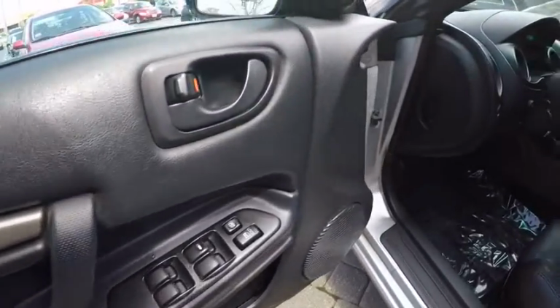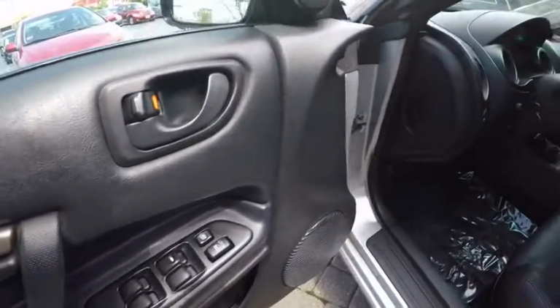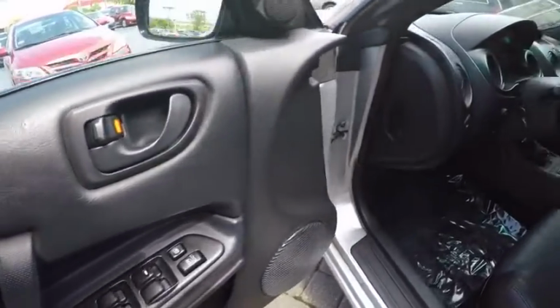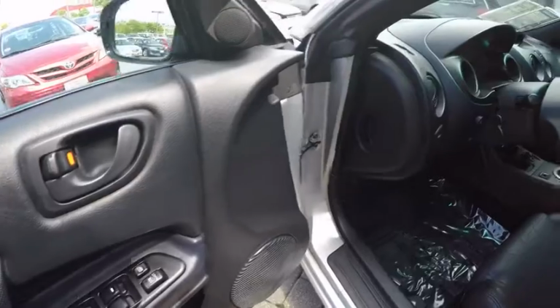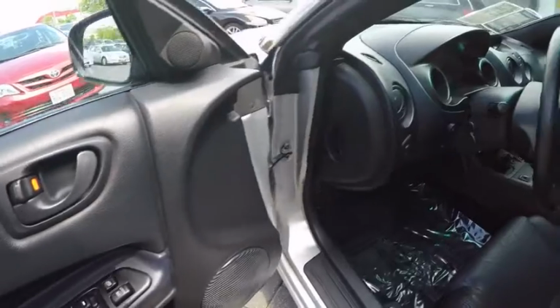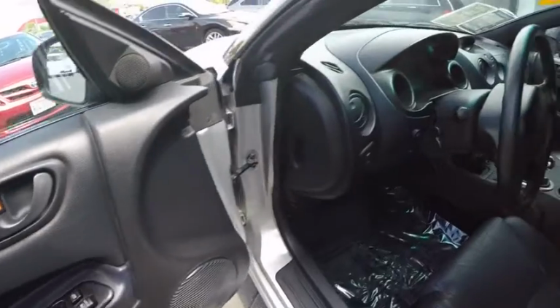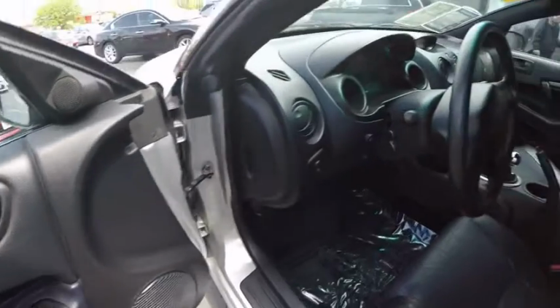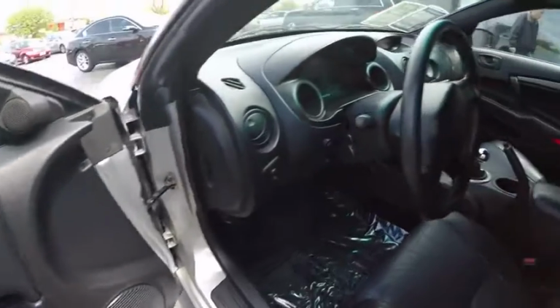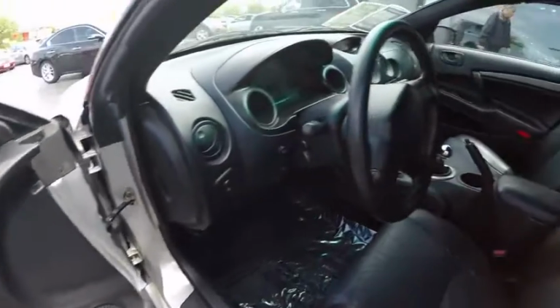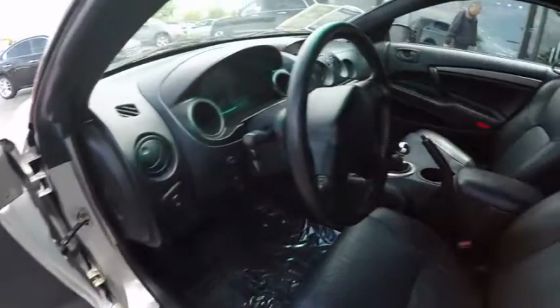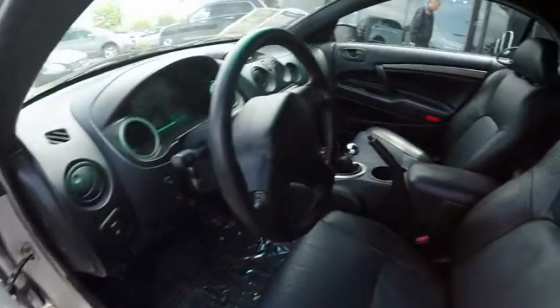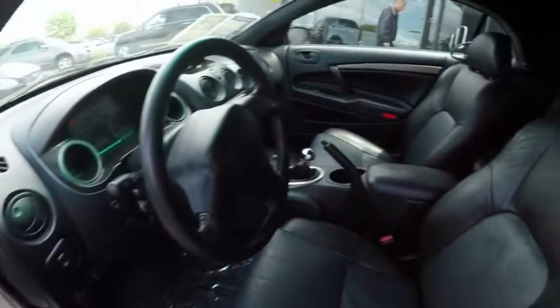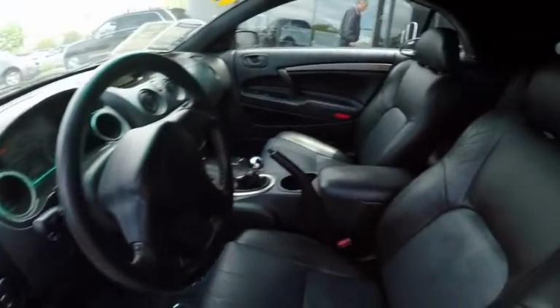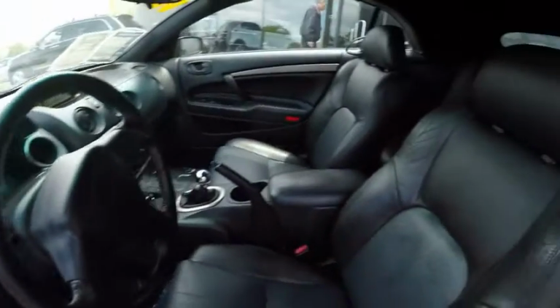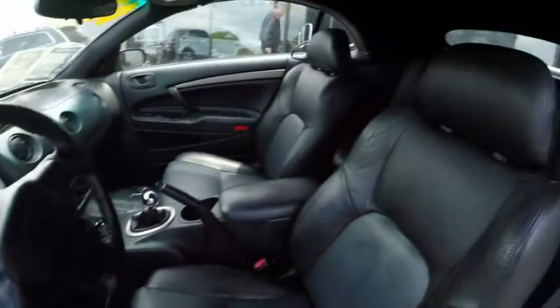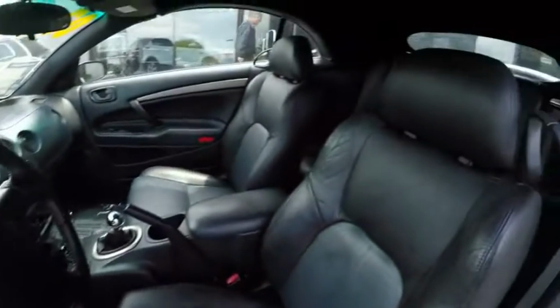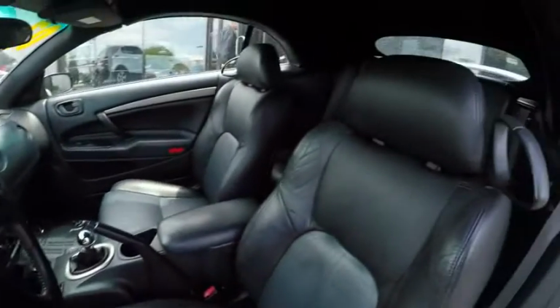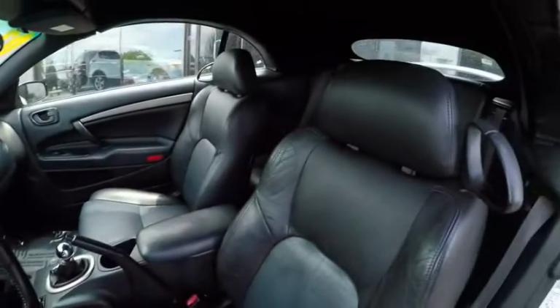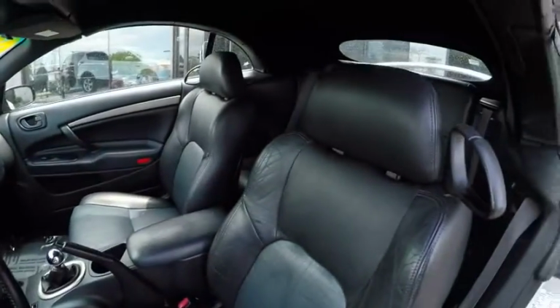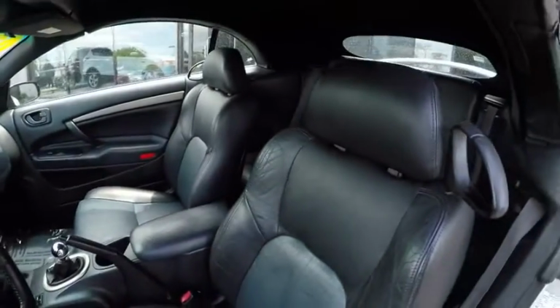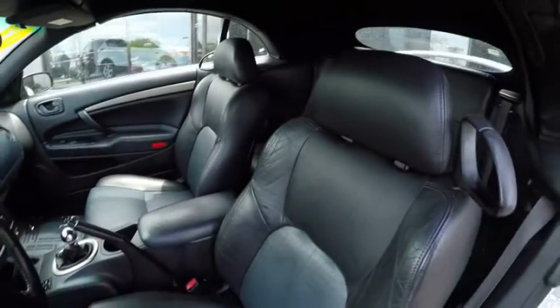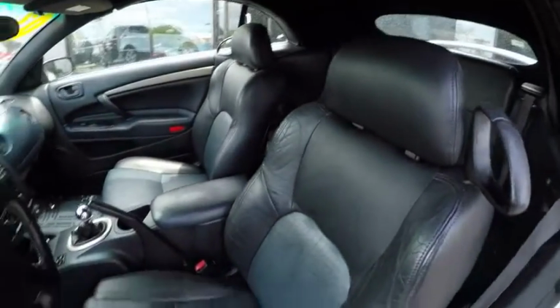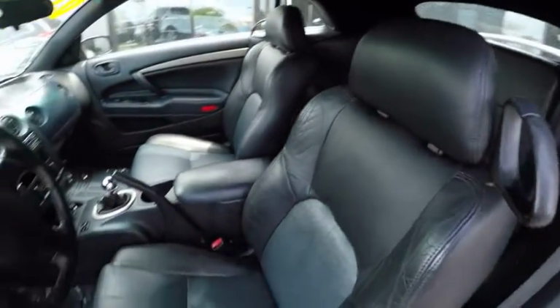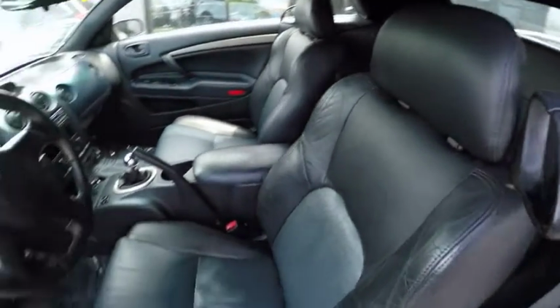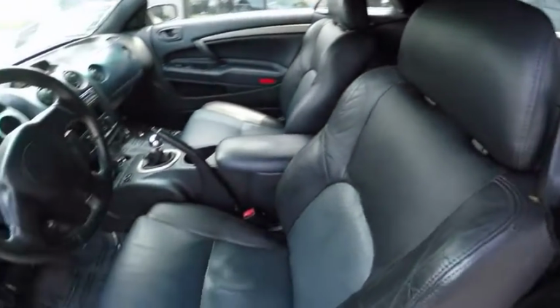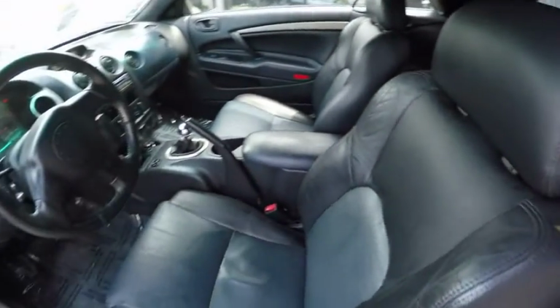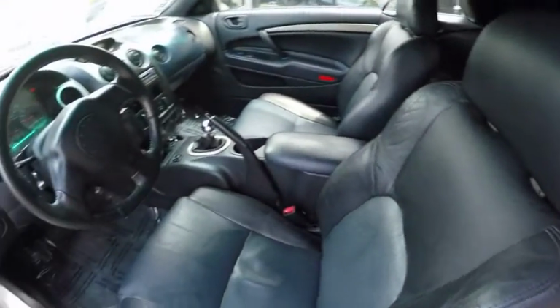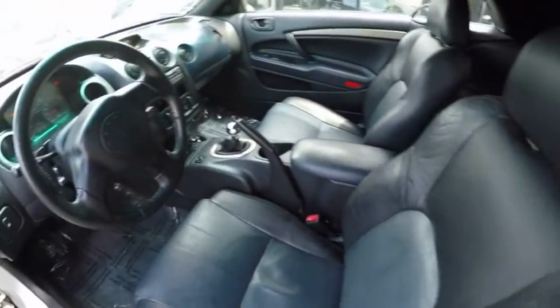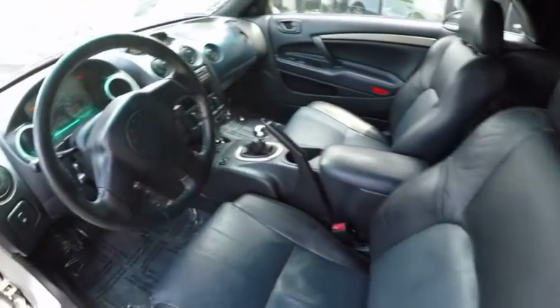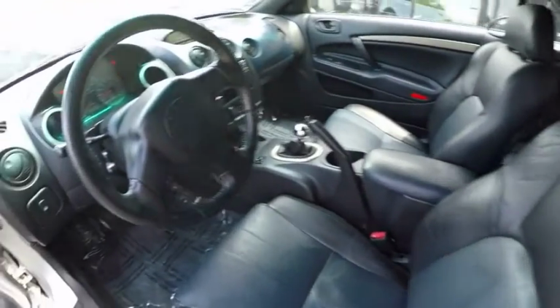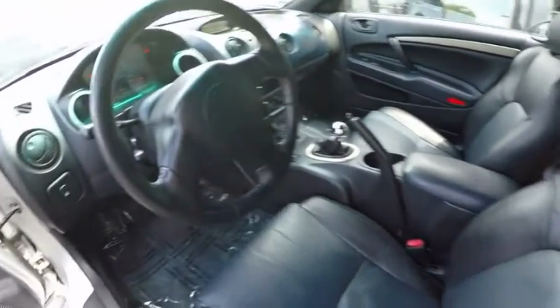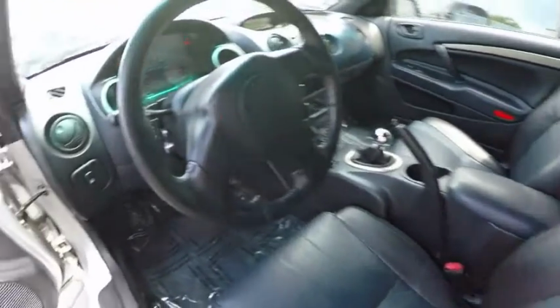Tachometer, center console, rear spoiler. Come see the car for yourself.